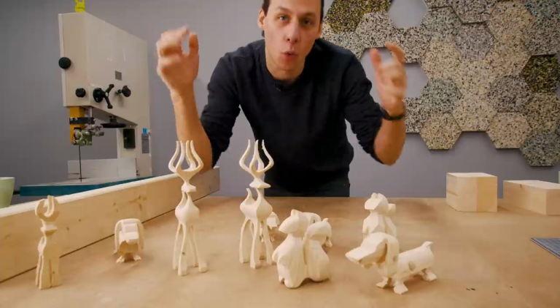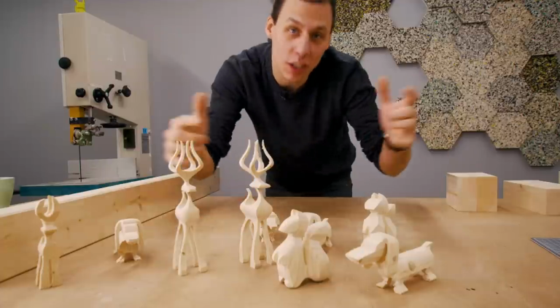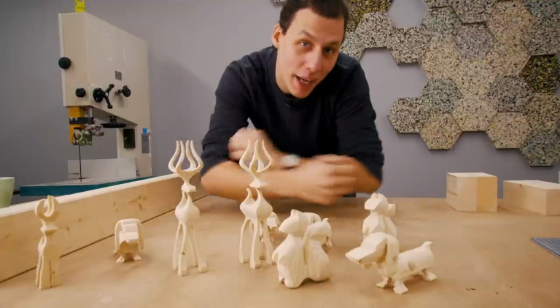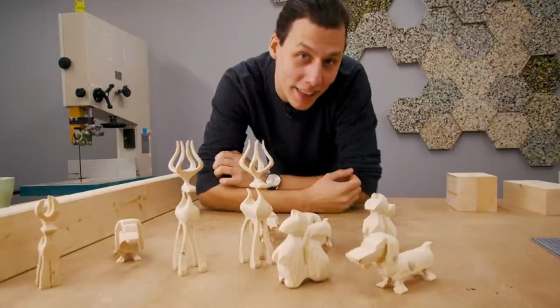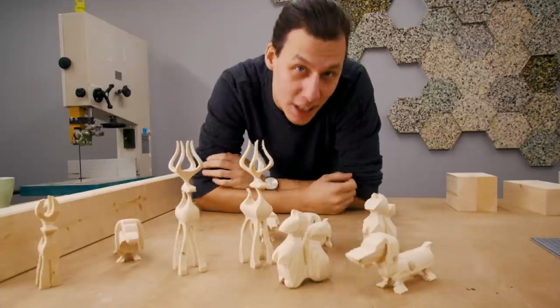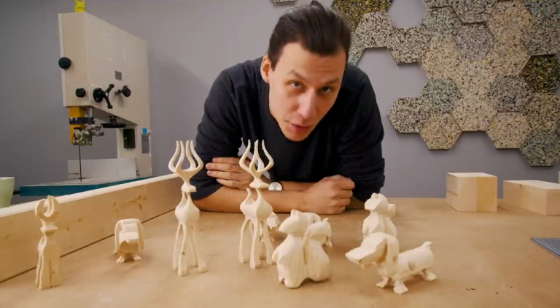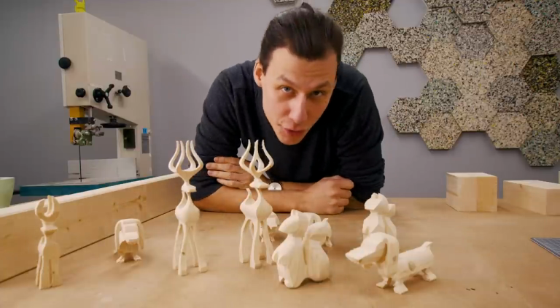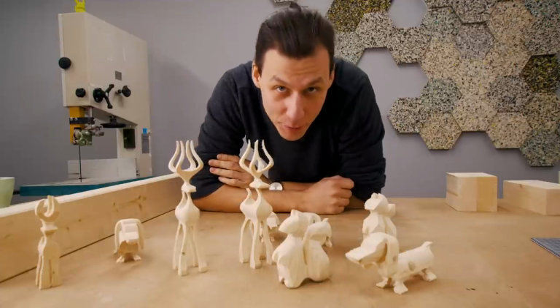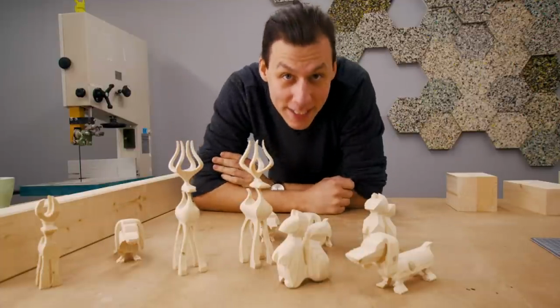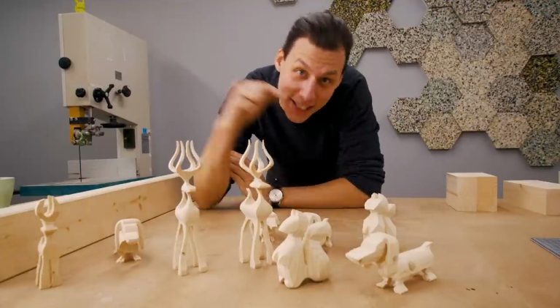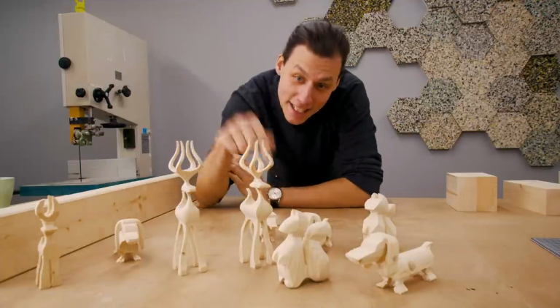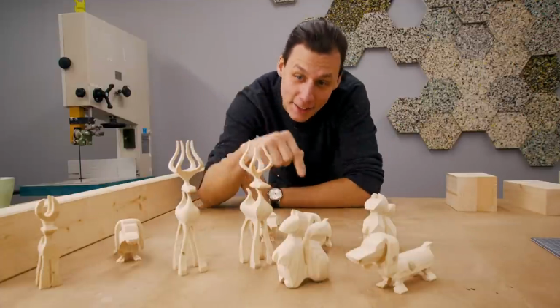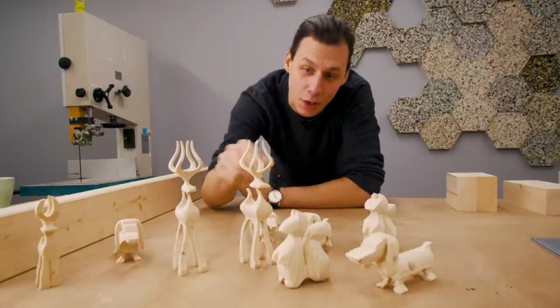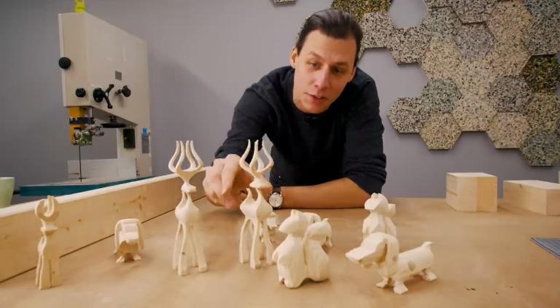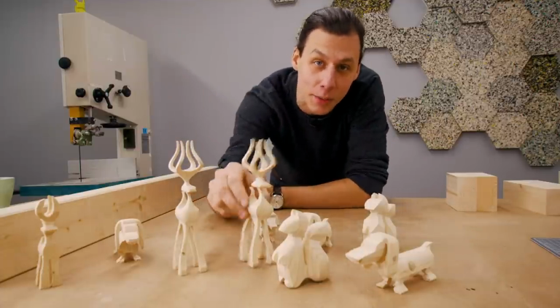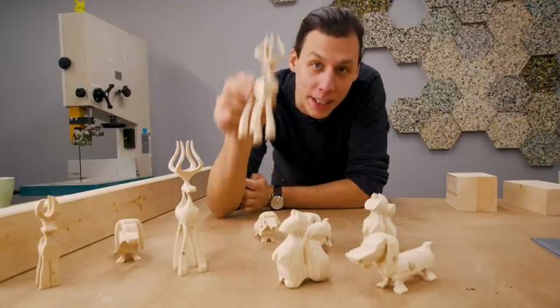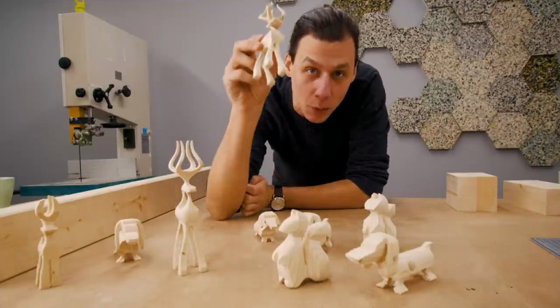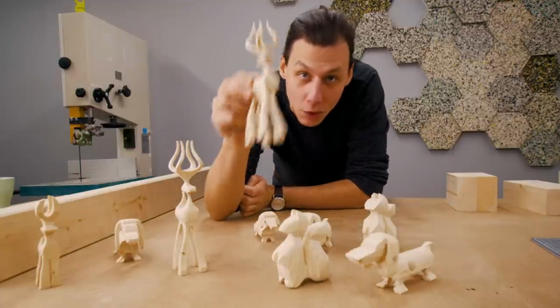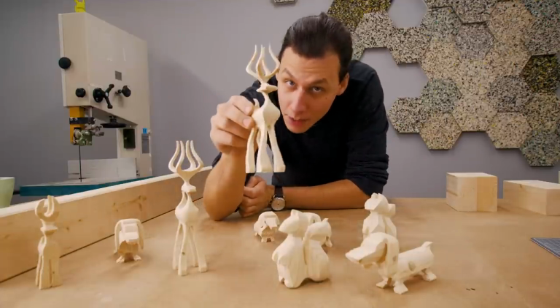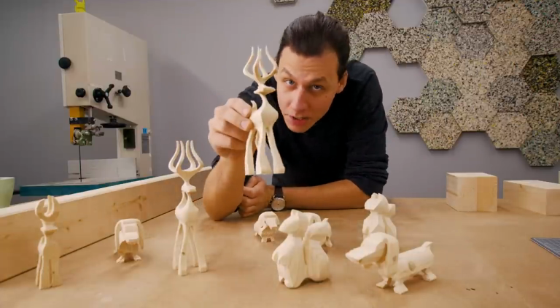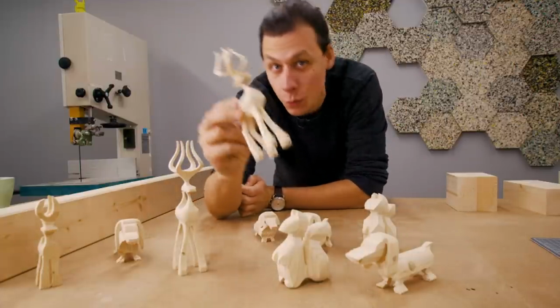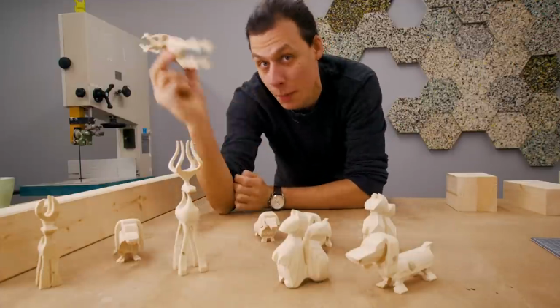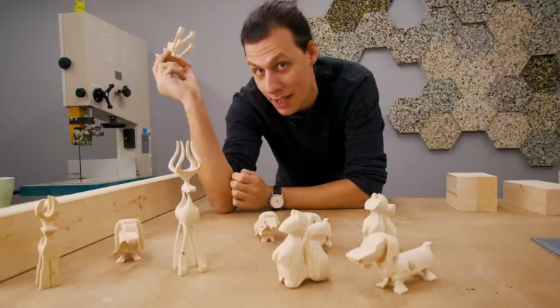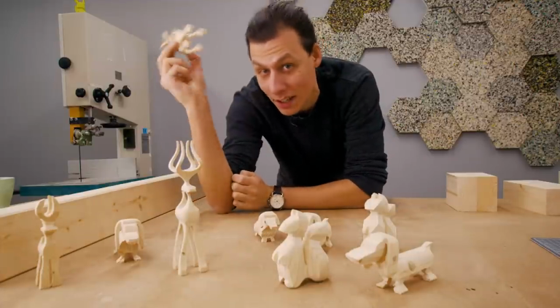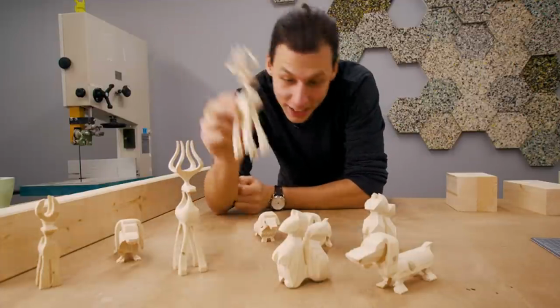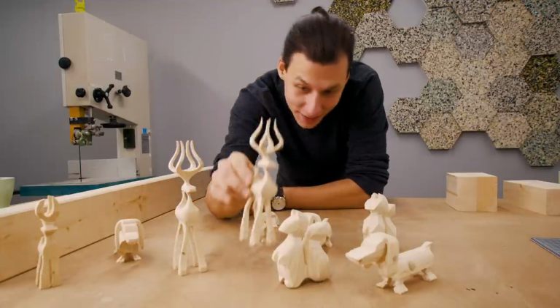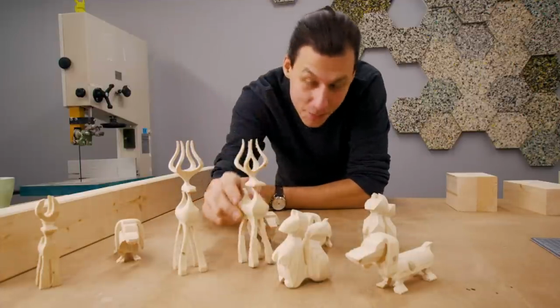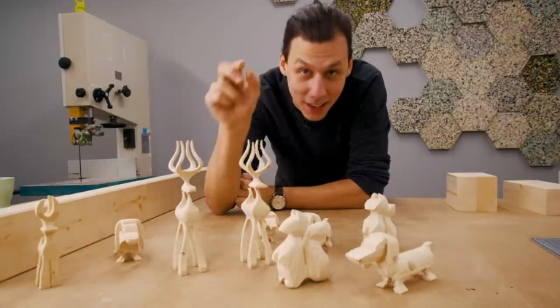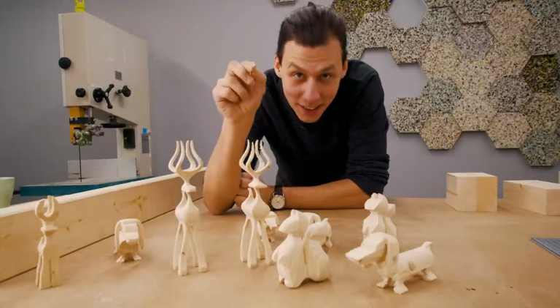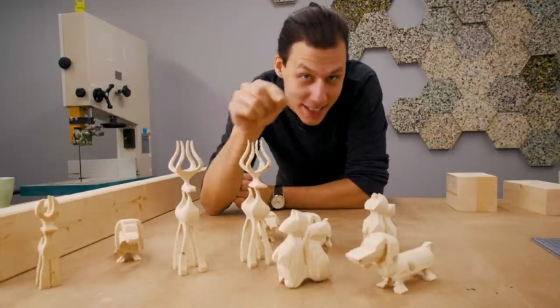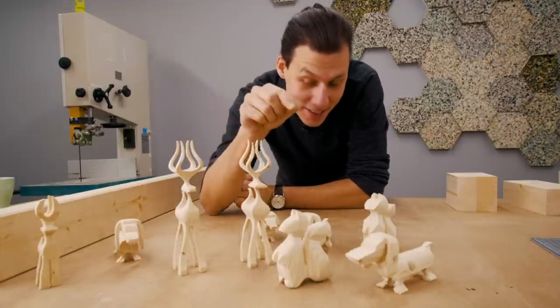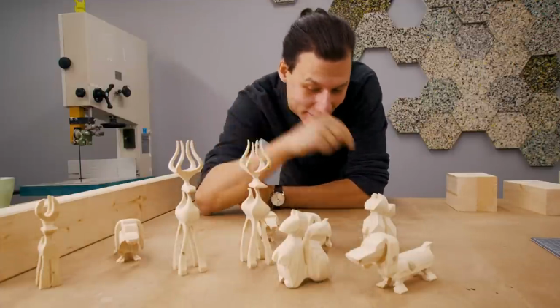Welcome back, thank you so much for joining me in today's video. Today we're making wooden animals with the bandsaw. Let's get started.